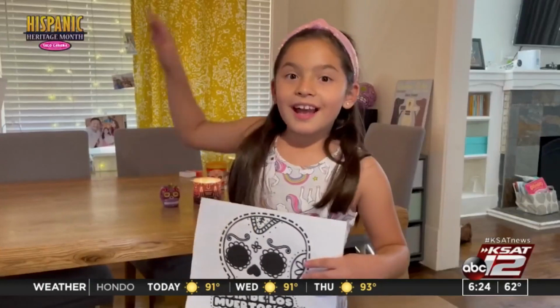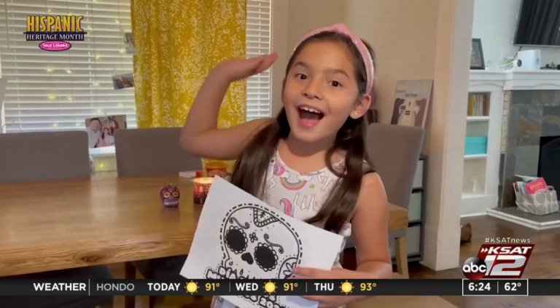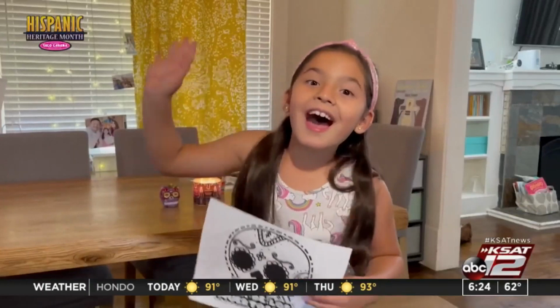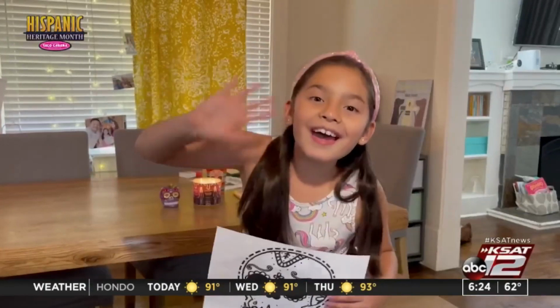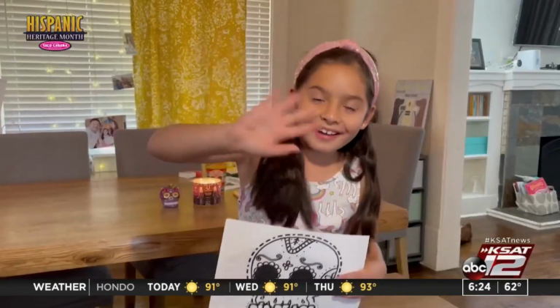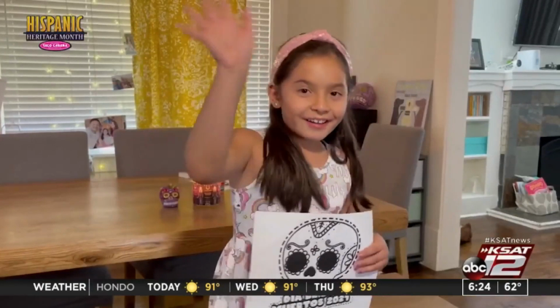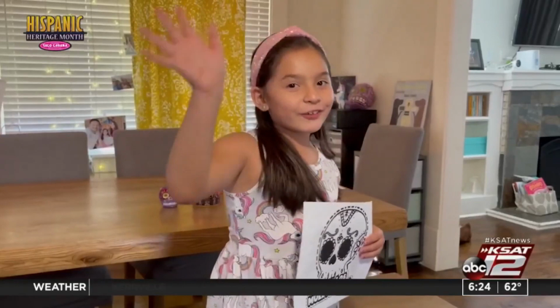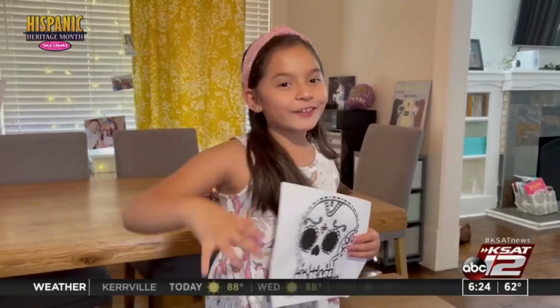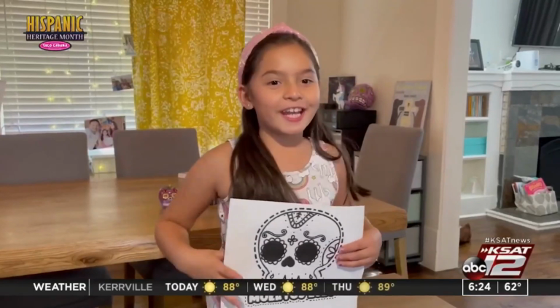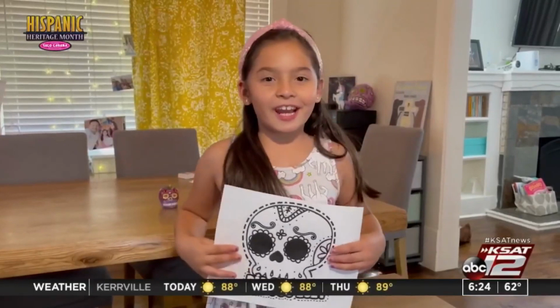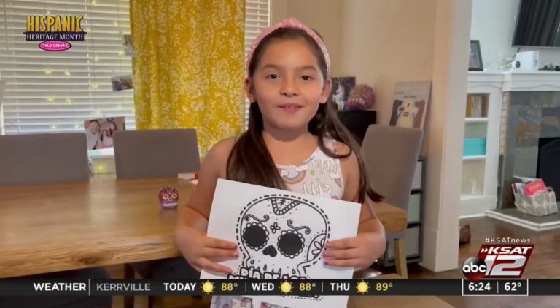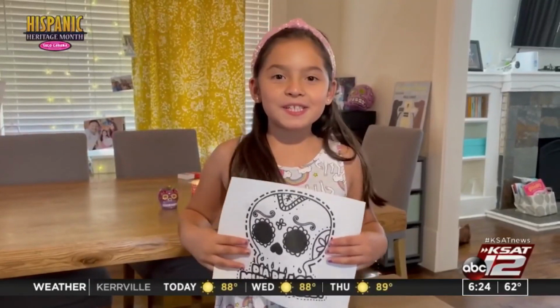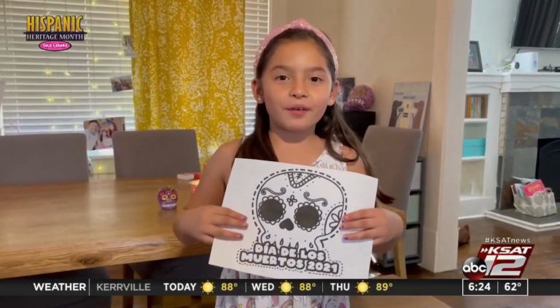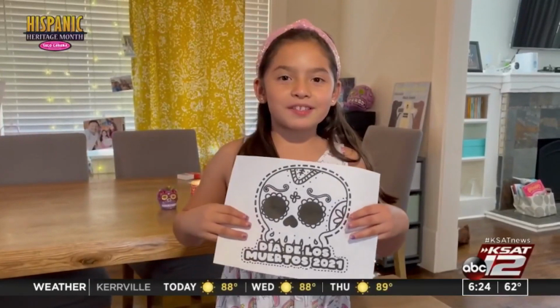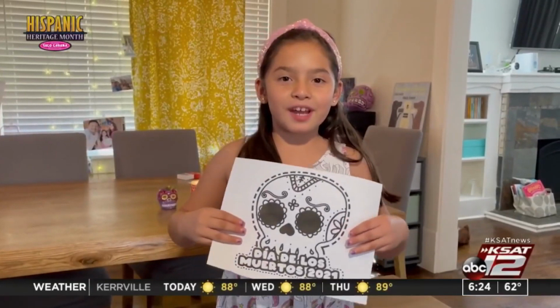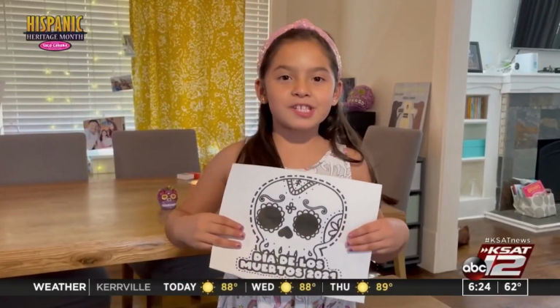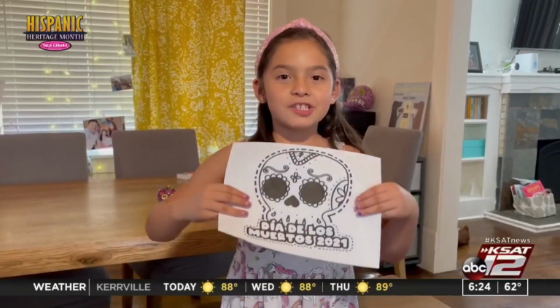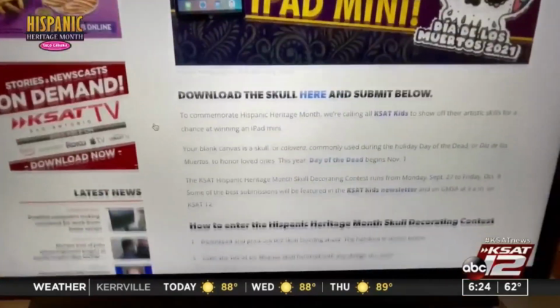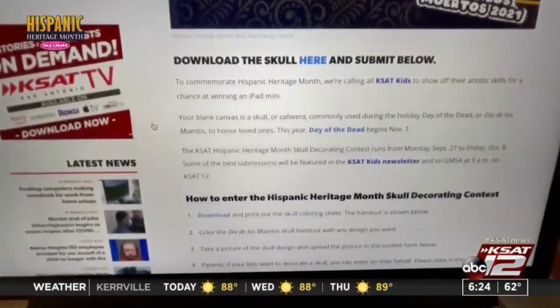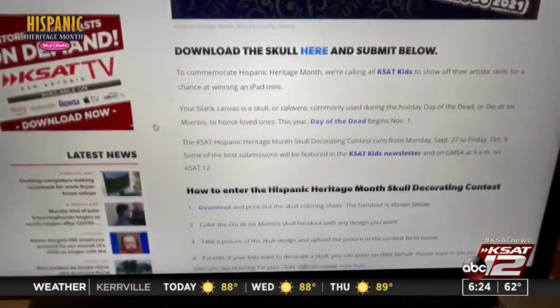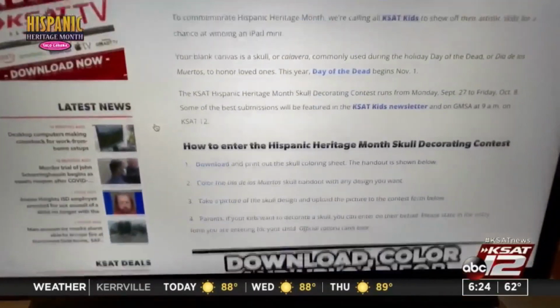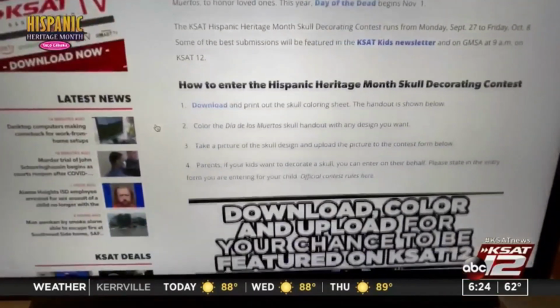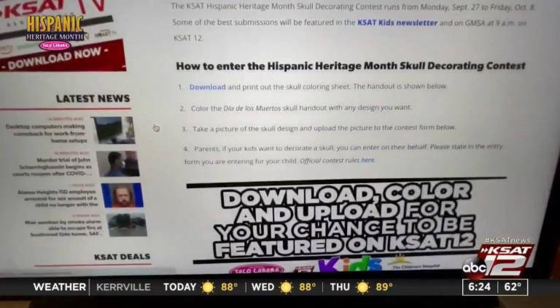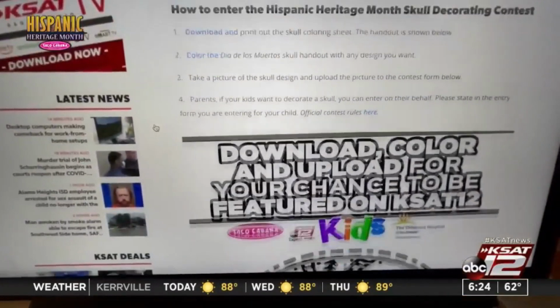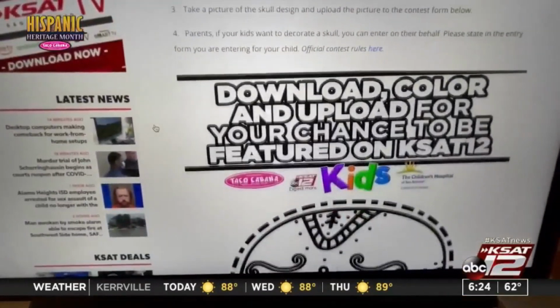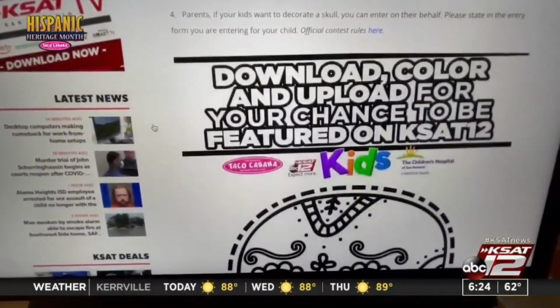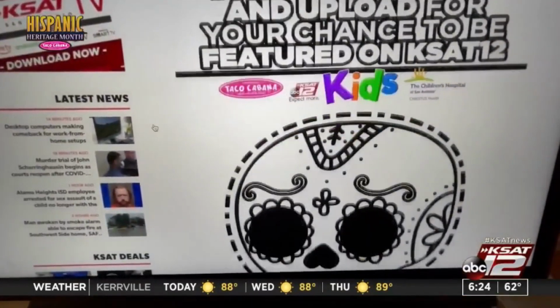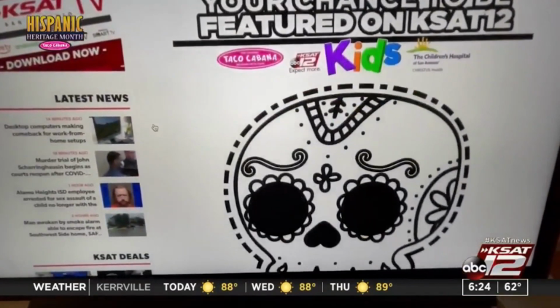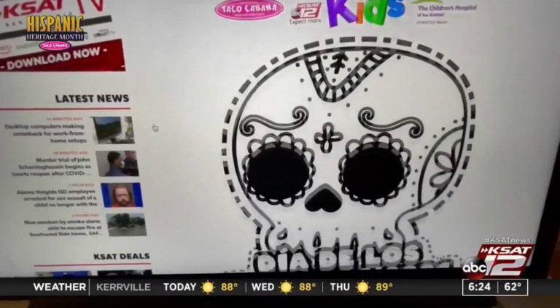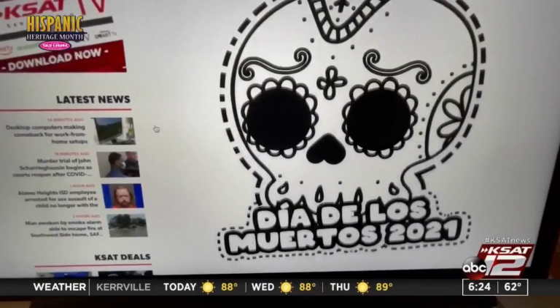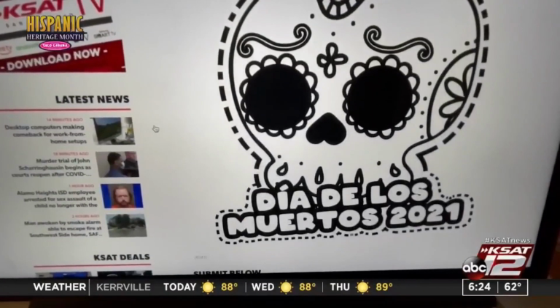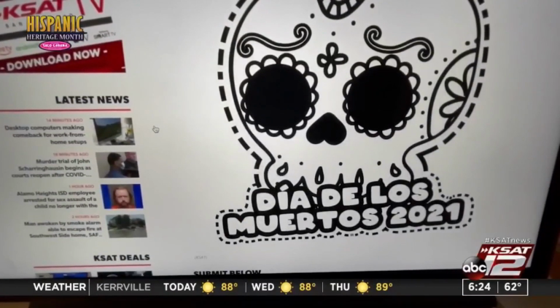Hi, I'm Rooney, and I want to show you how to enter the Día de los Muertos coloring contest.